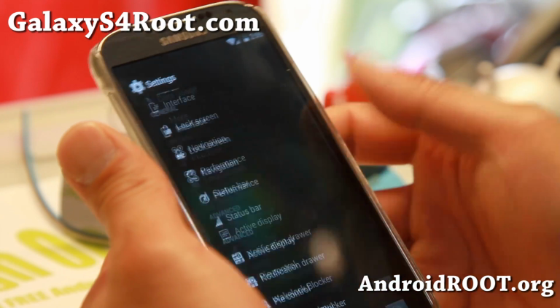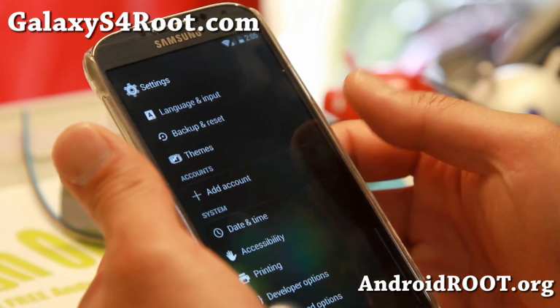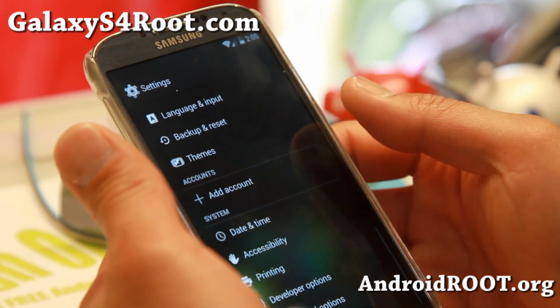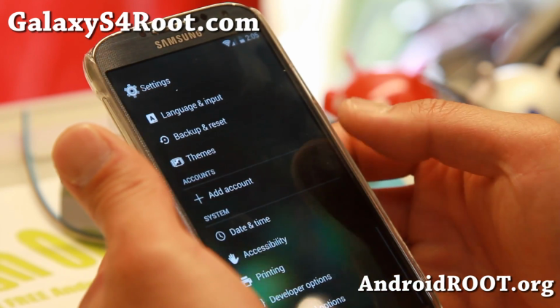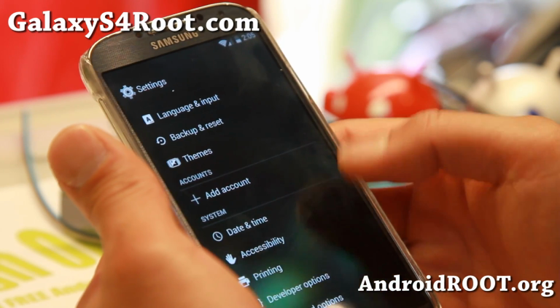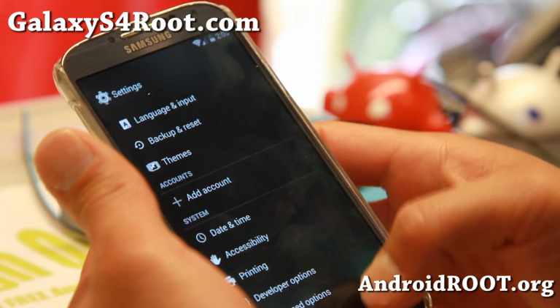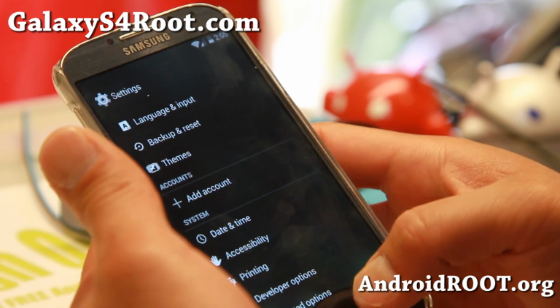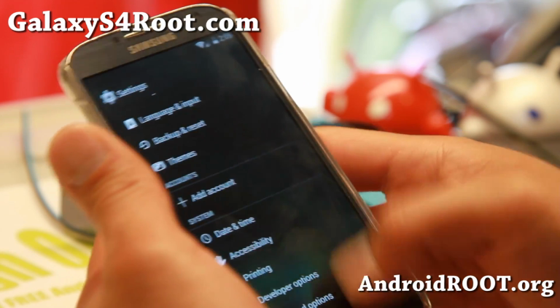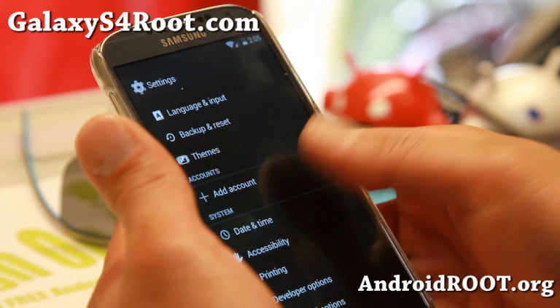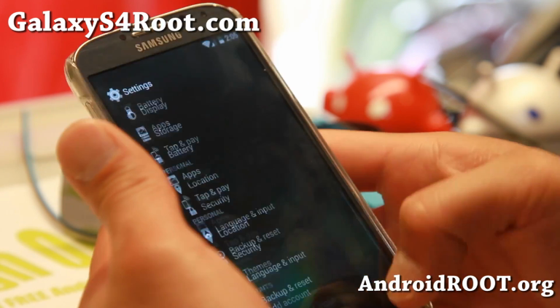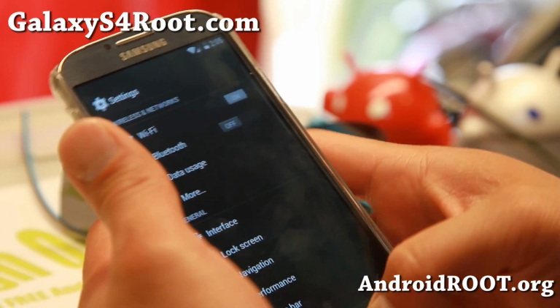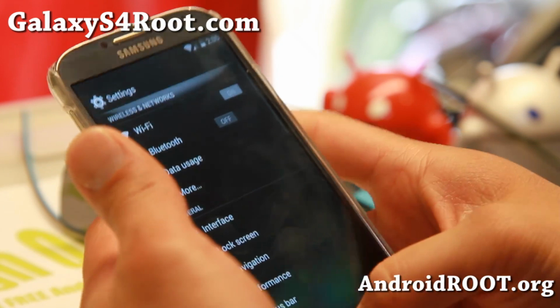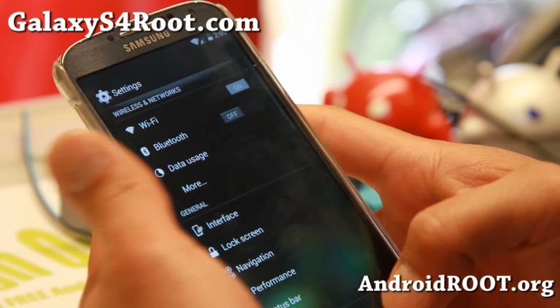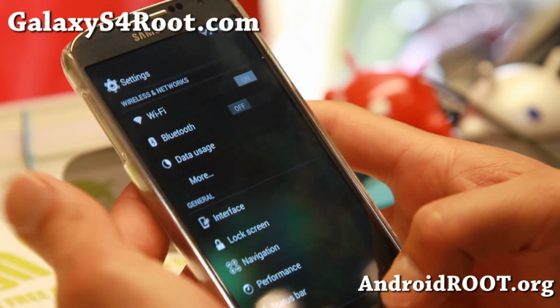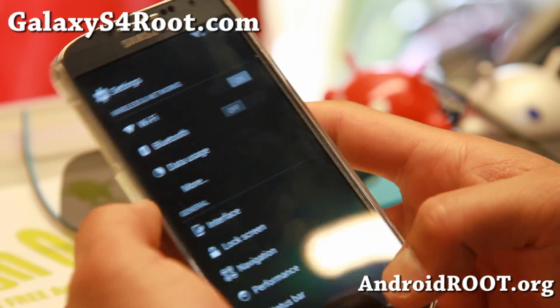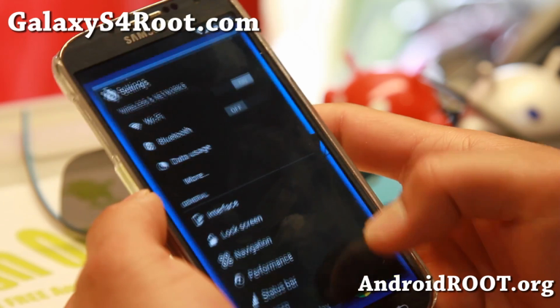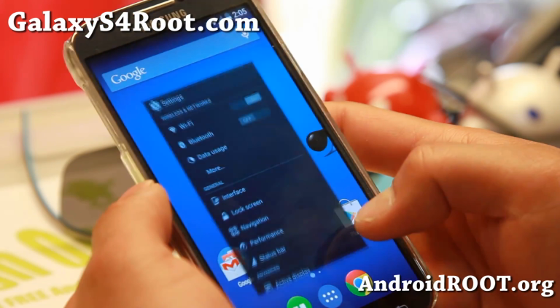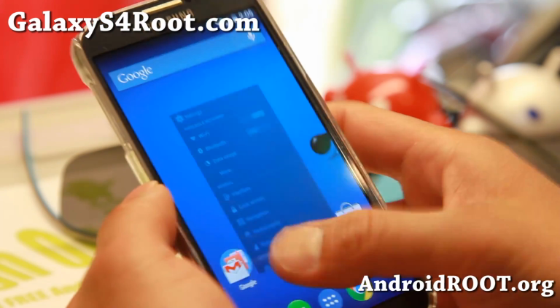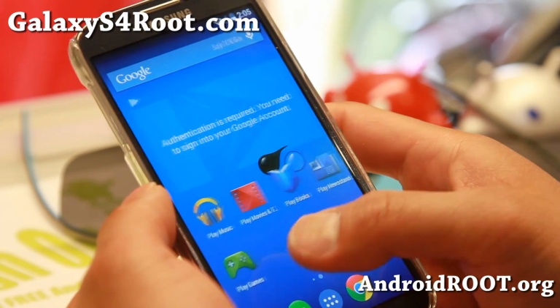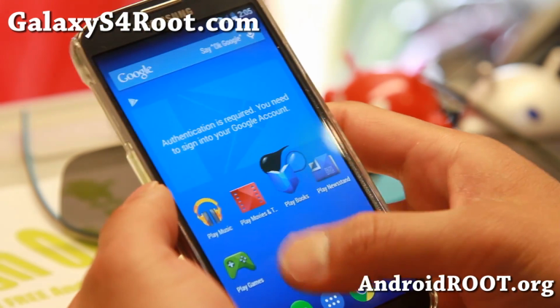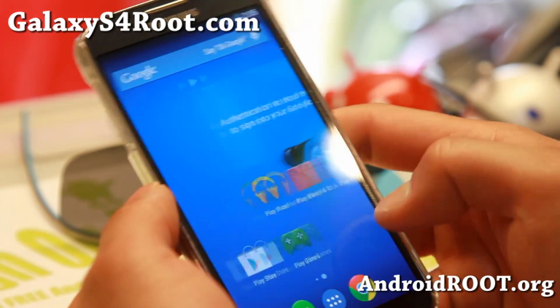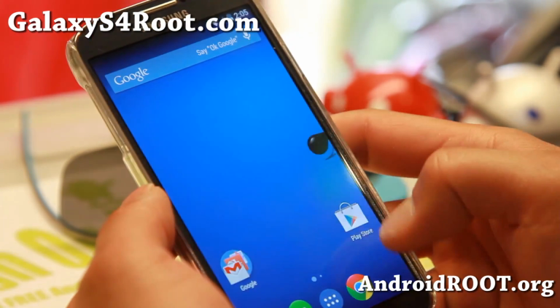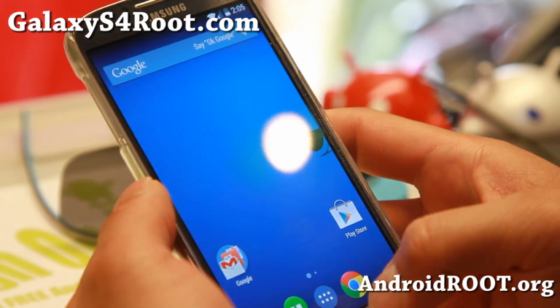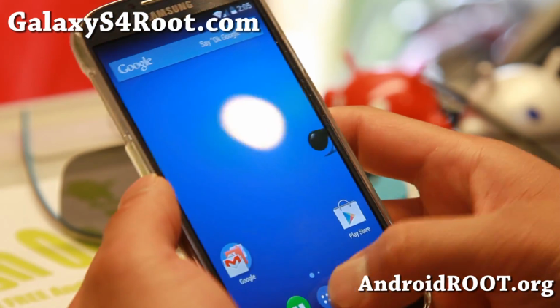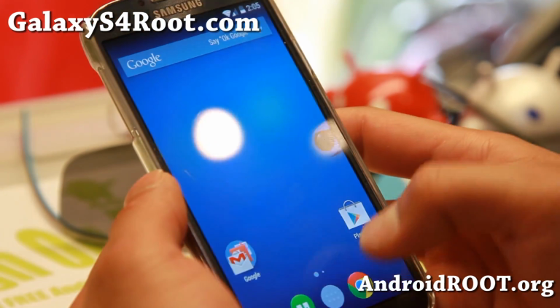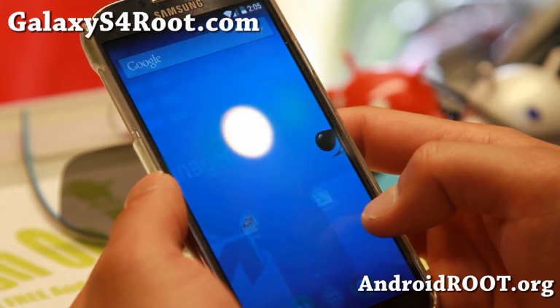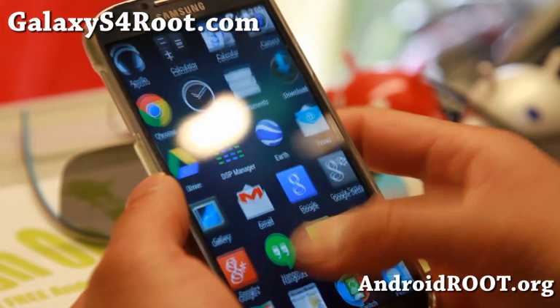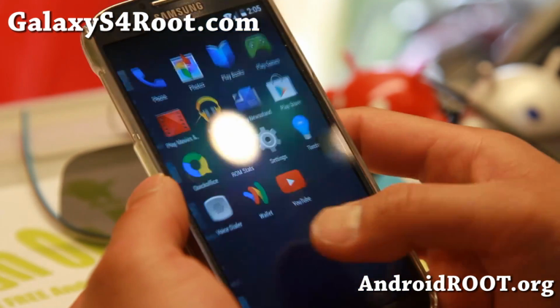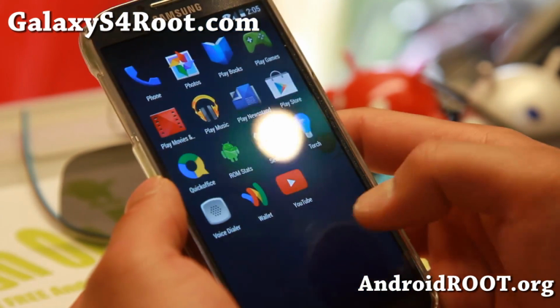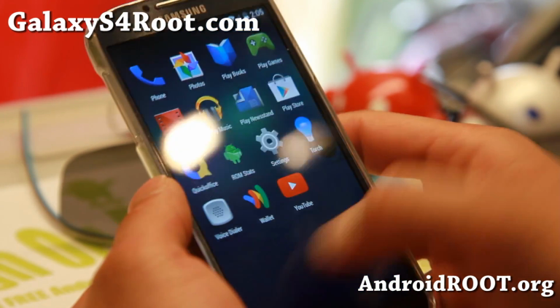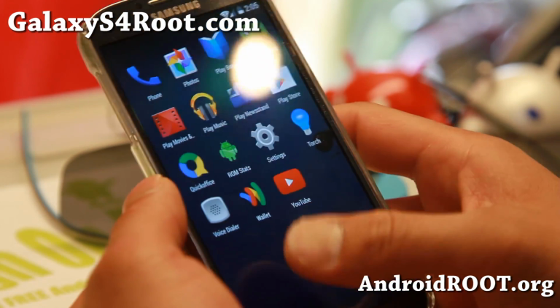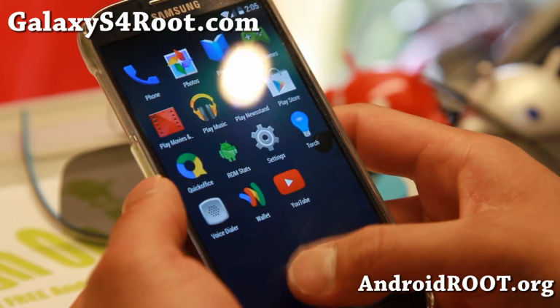Overall it is awesome. It is super smooth, super fast. You can get a ton of customization.